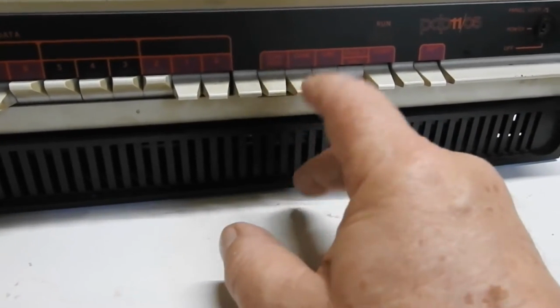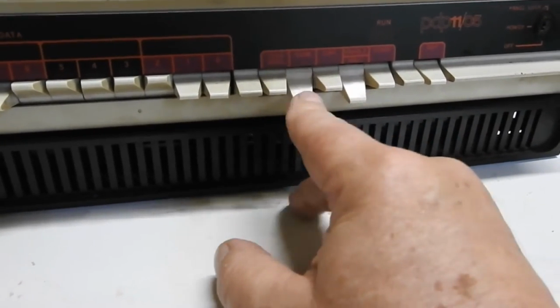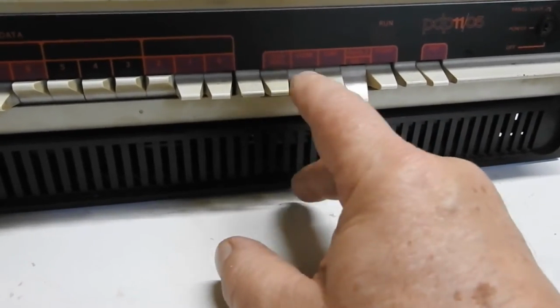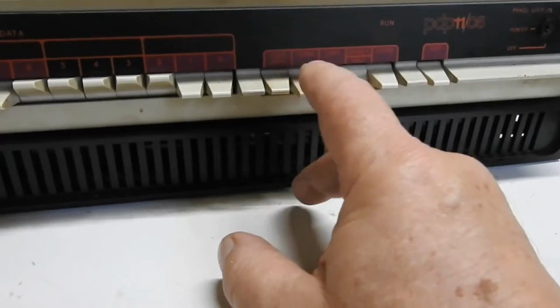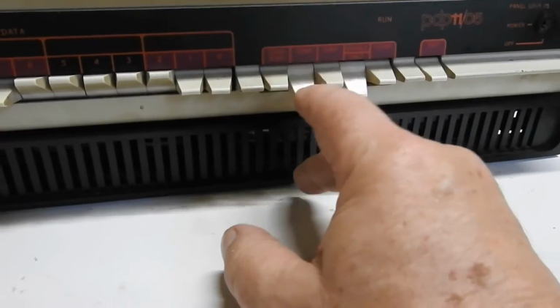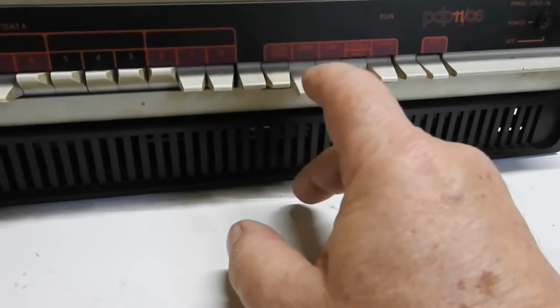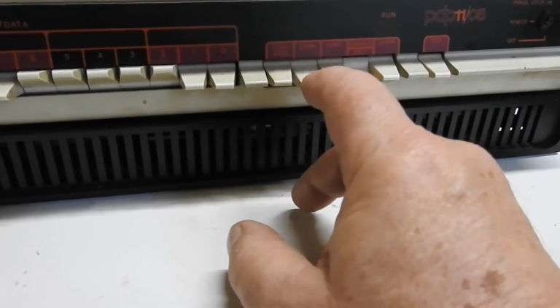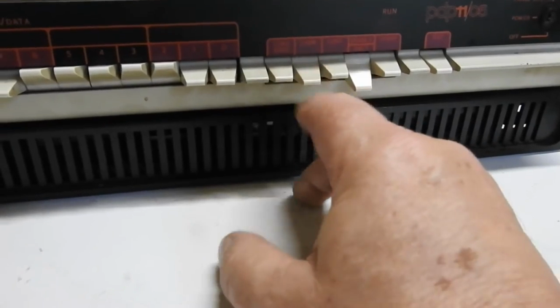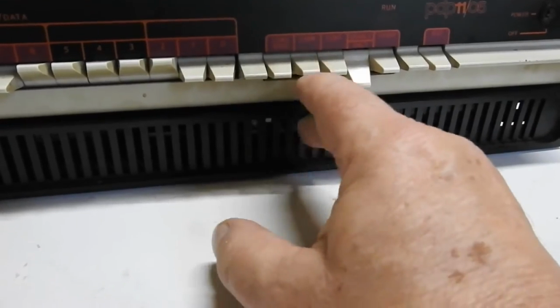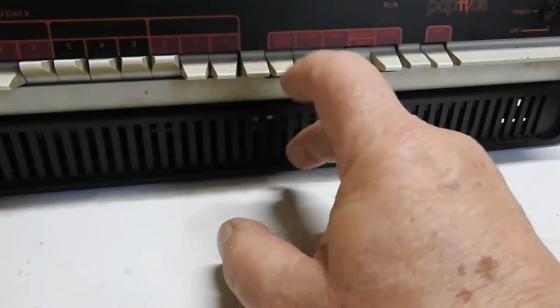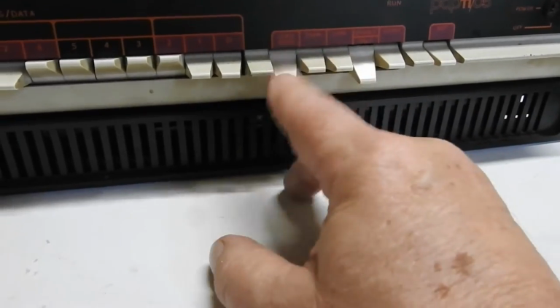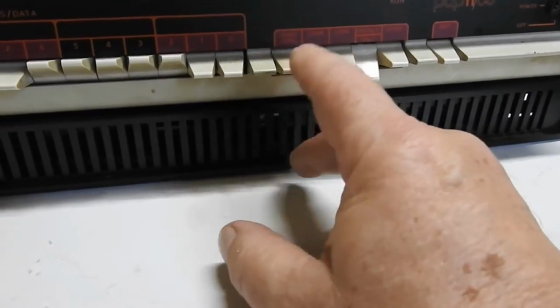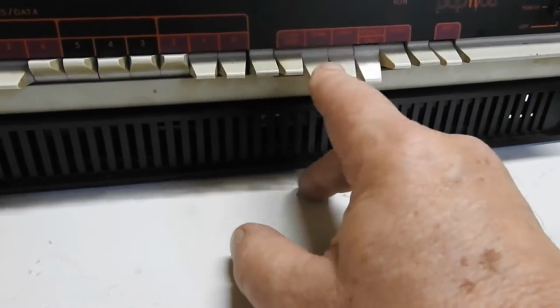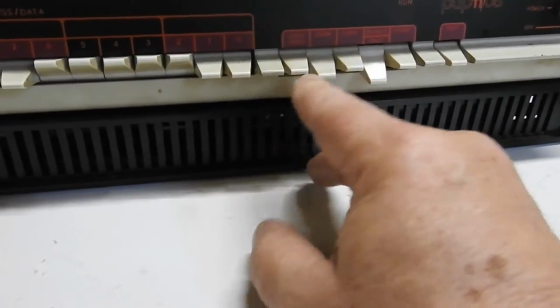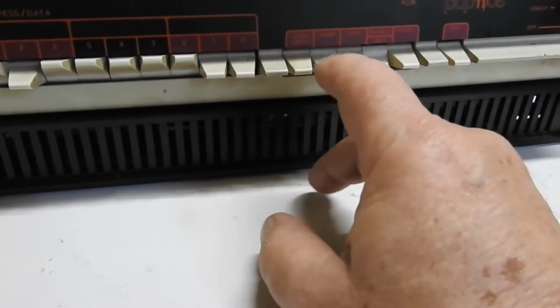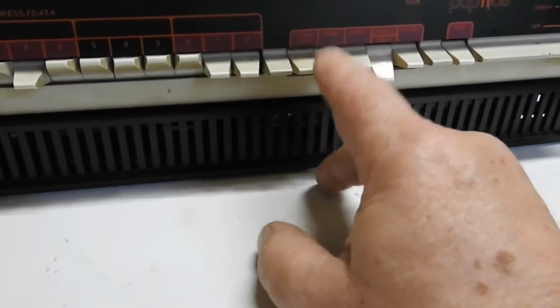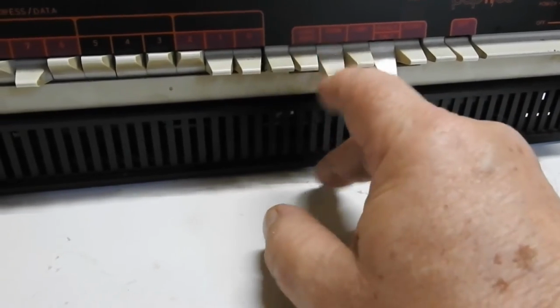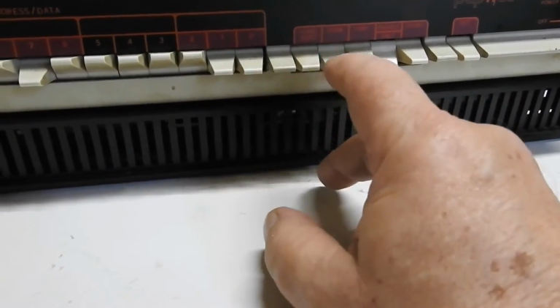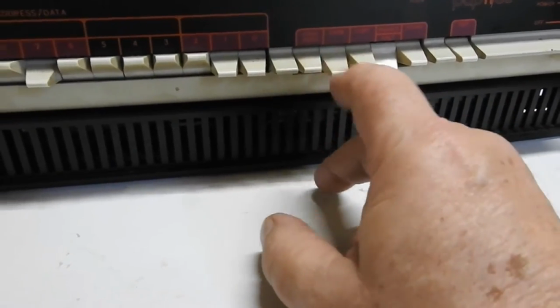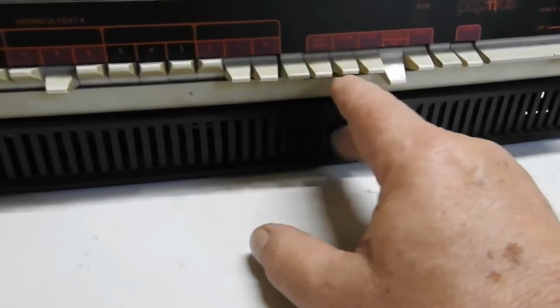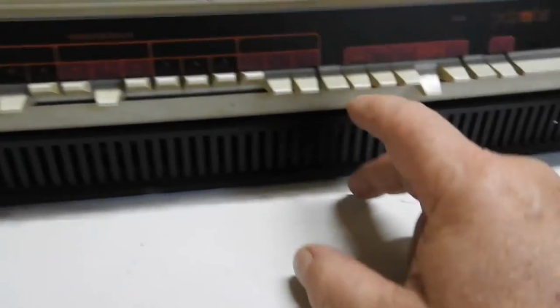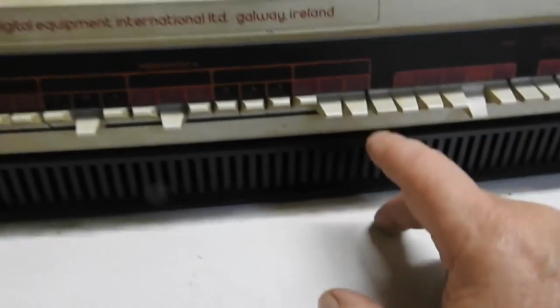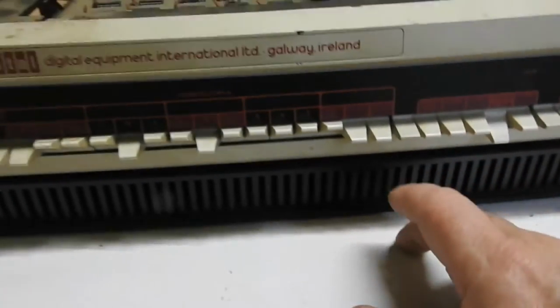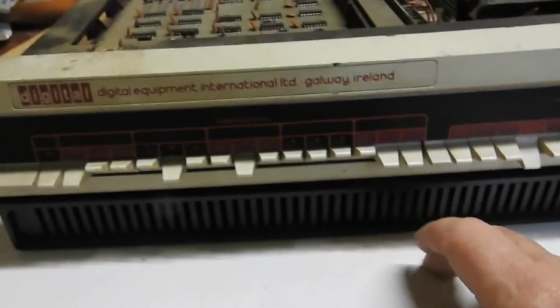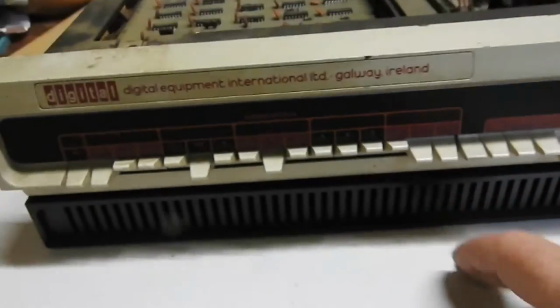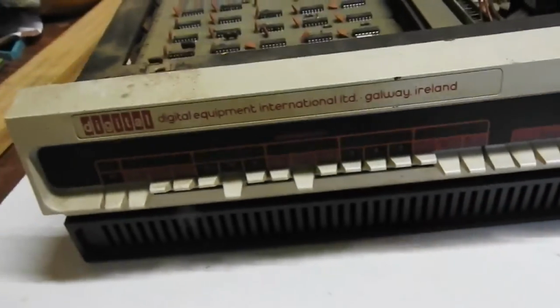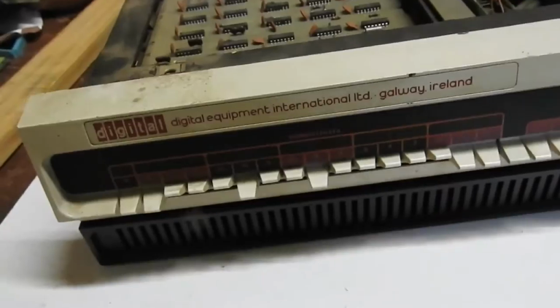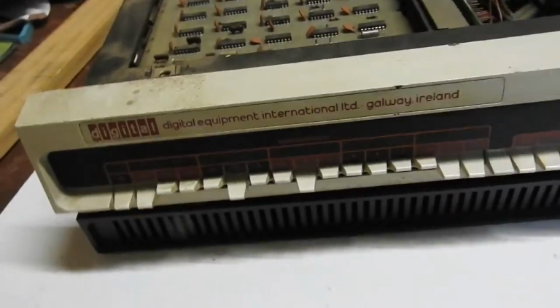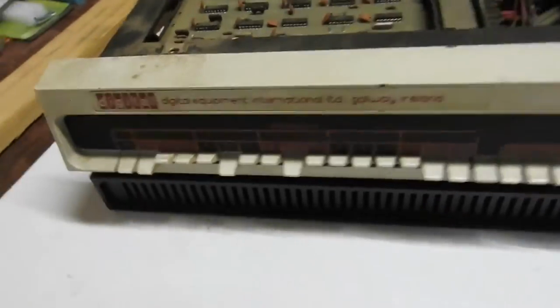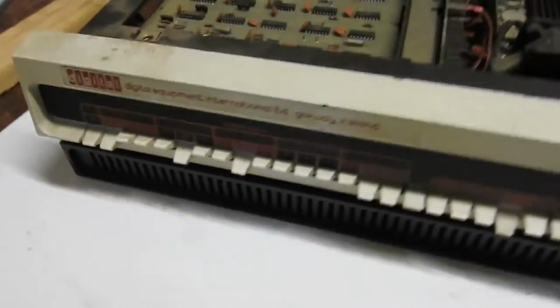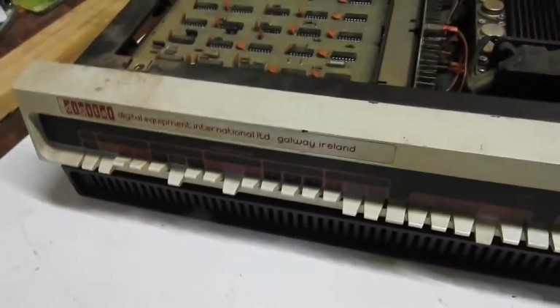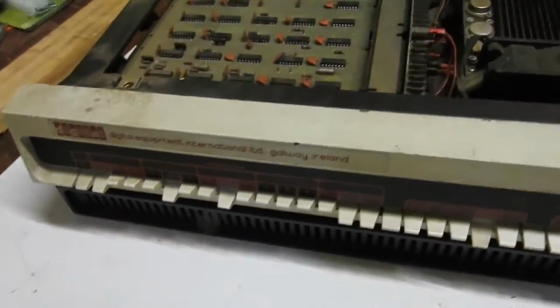The examine switch looks a bit suspect. As you can see it's pretty dirty.